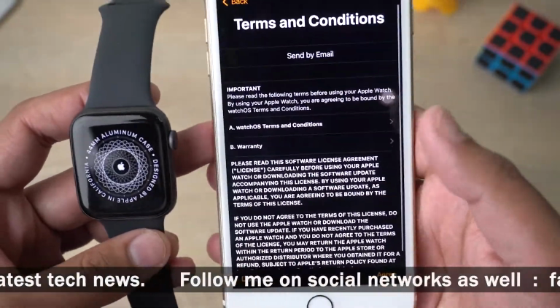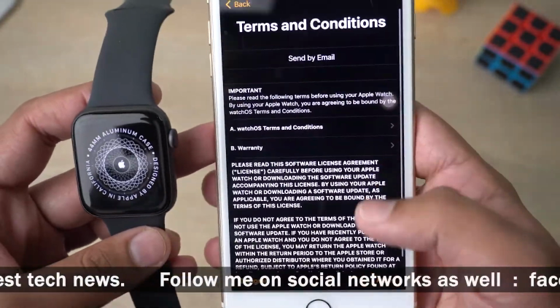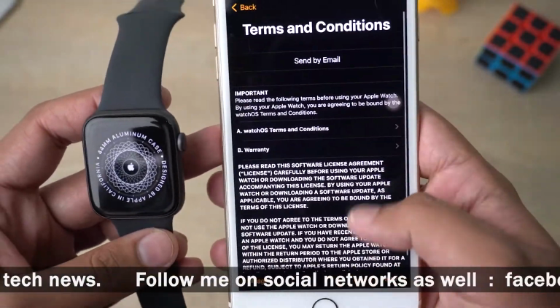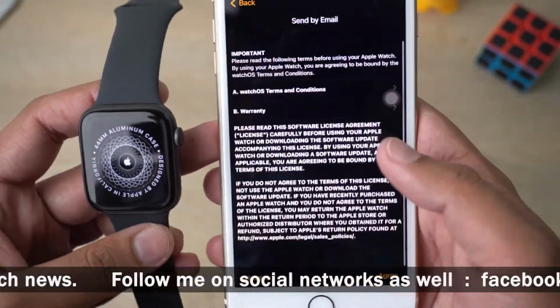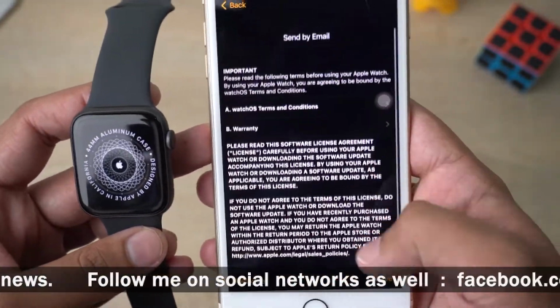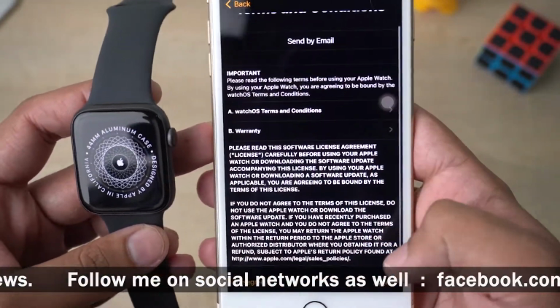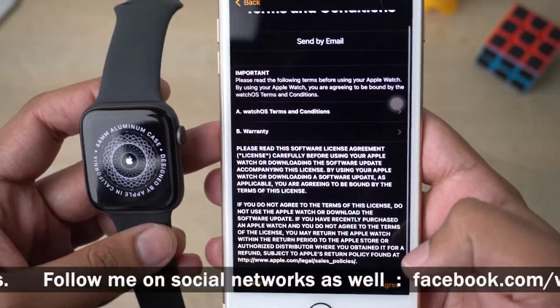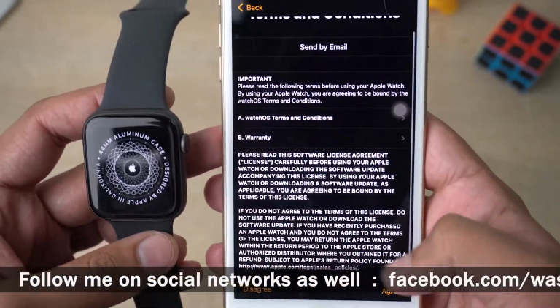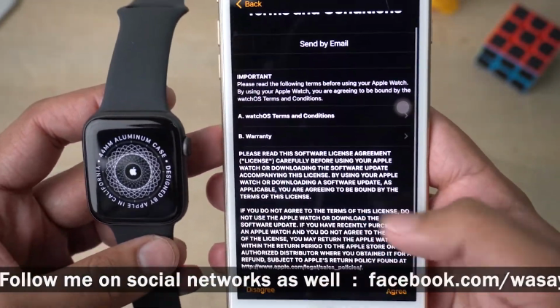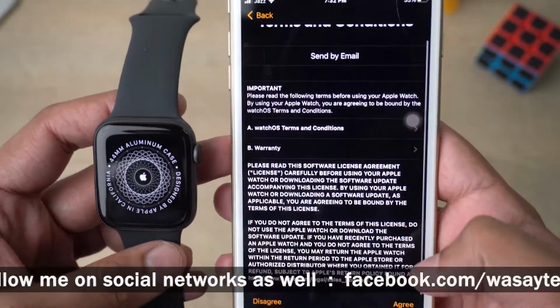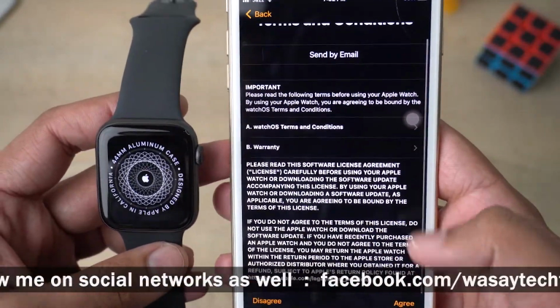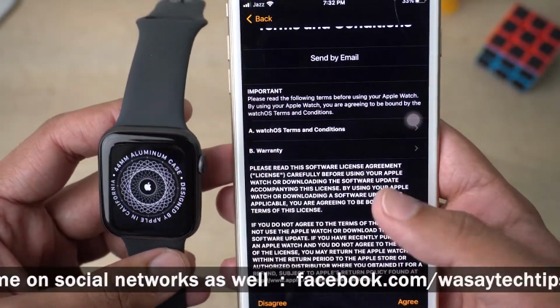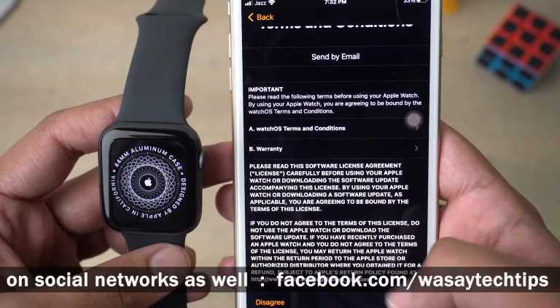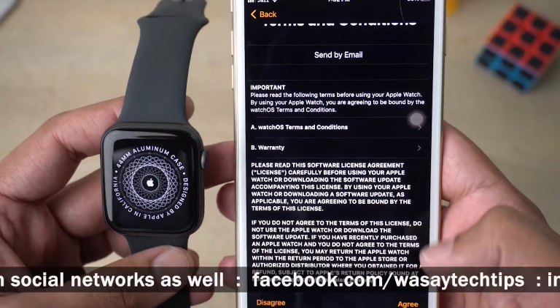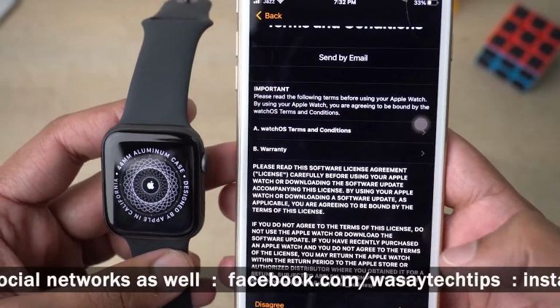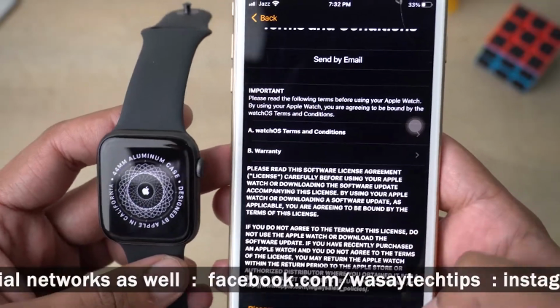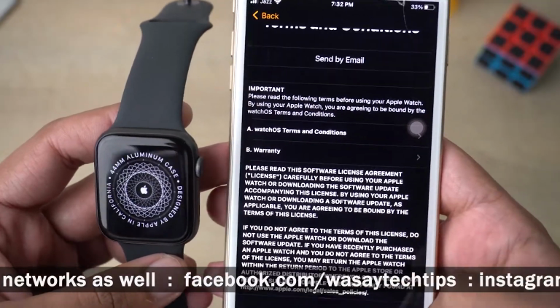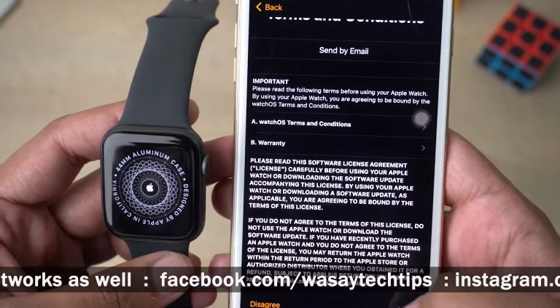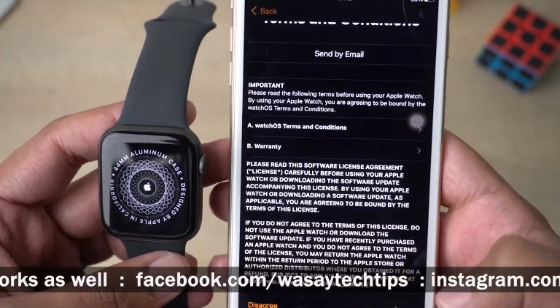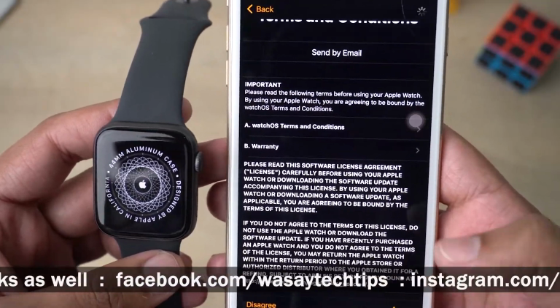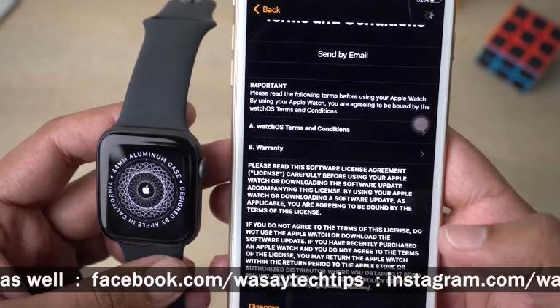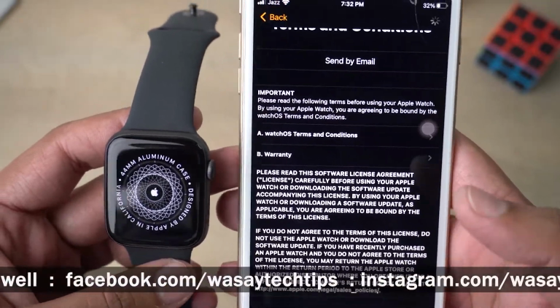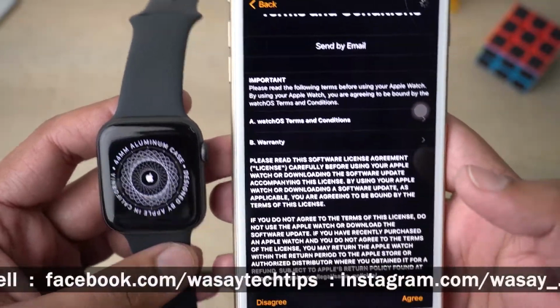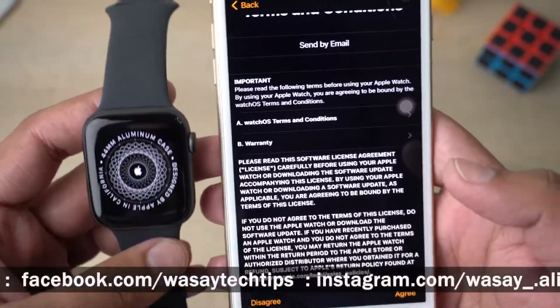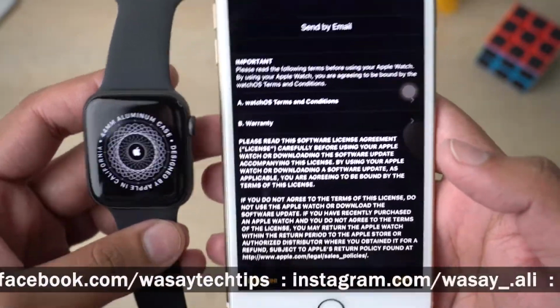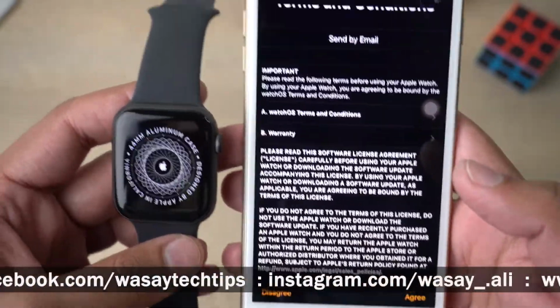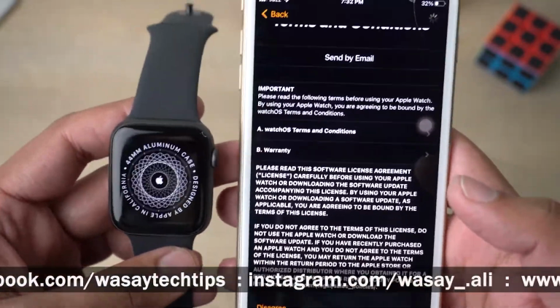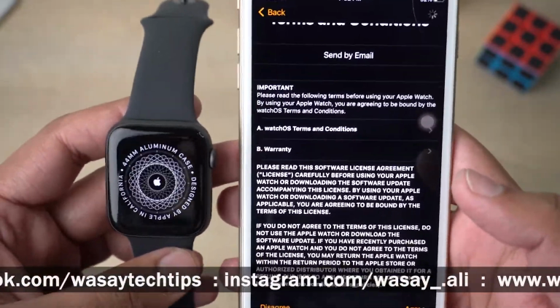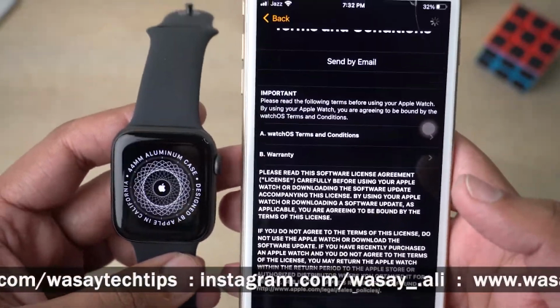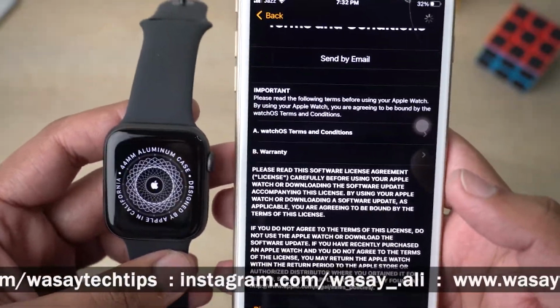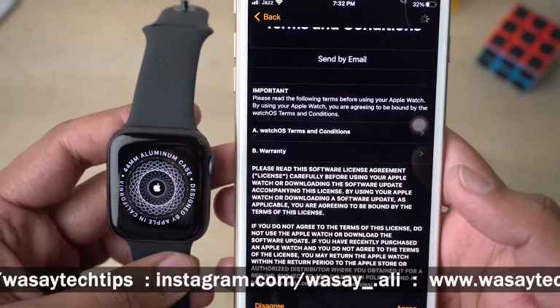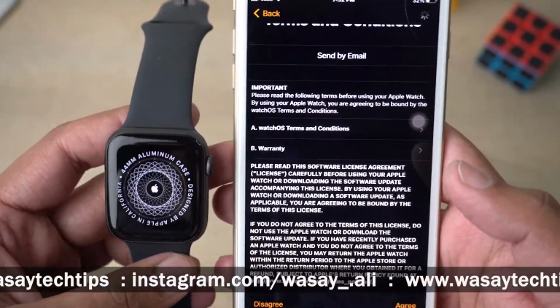On the Apple Watch it's showing that it's setting up the language as well. Now you're going to accept the terms and conditions after reading them.